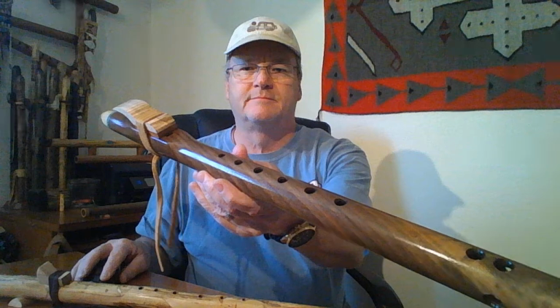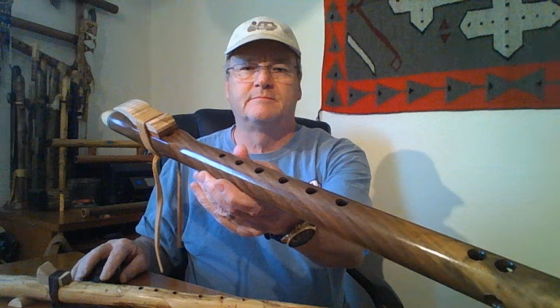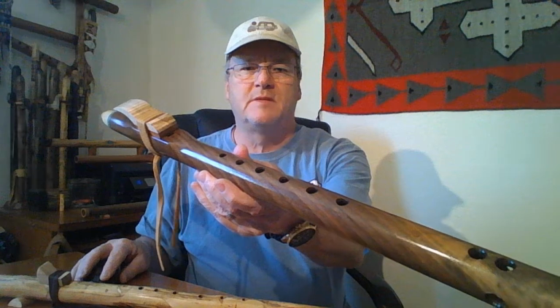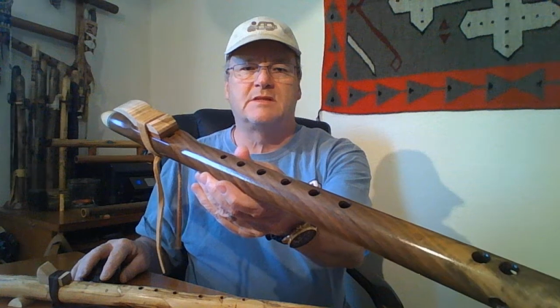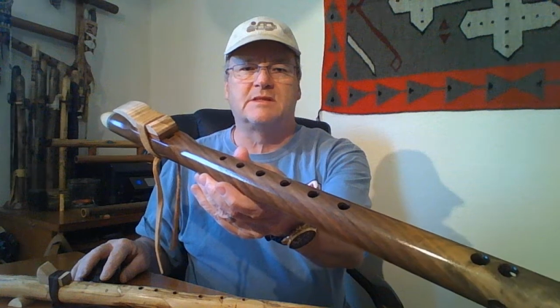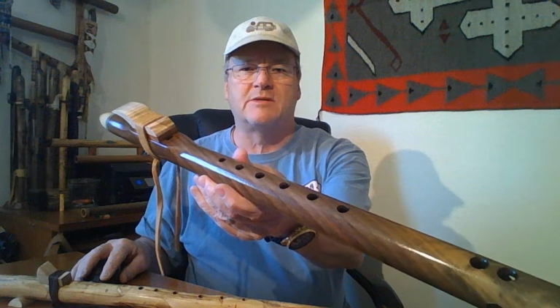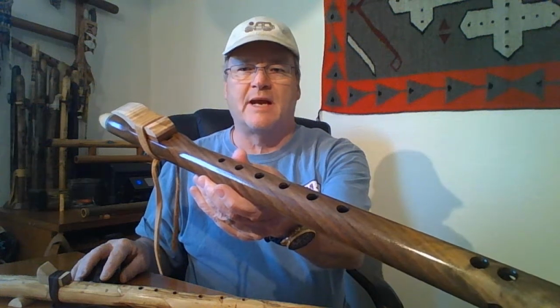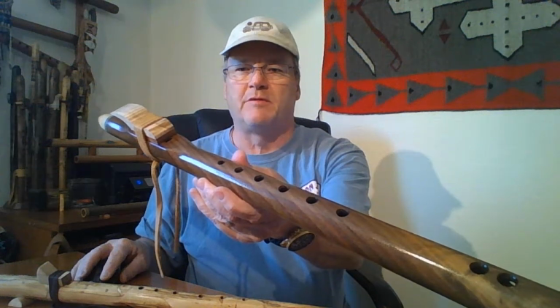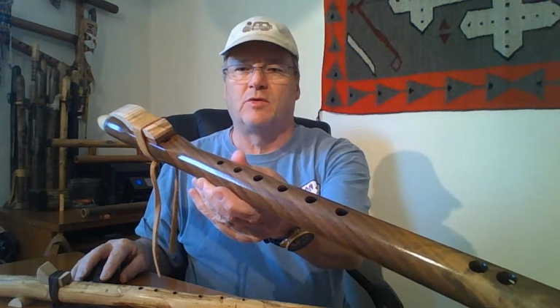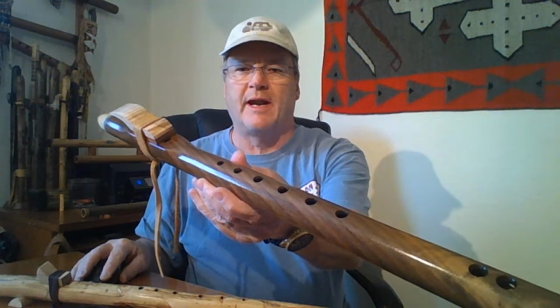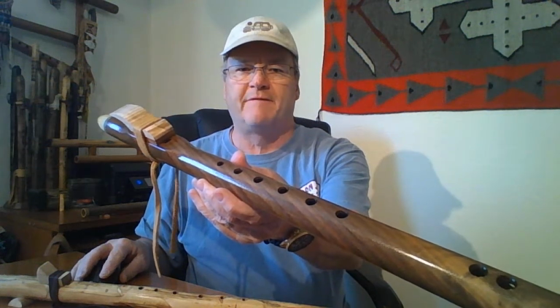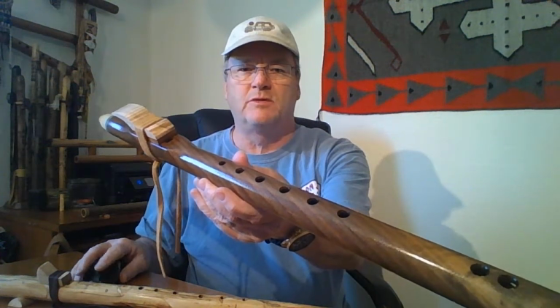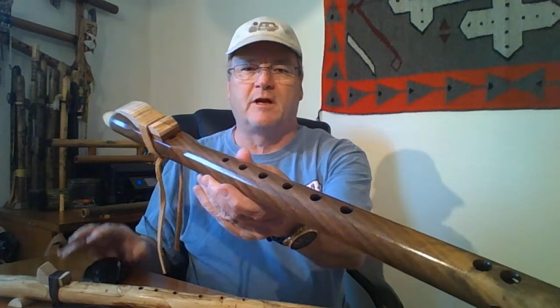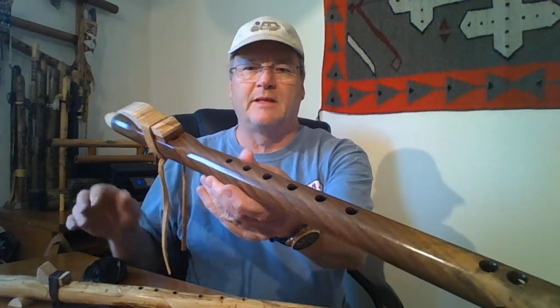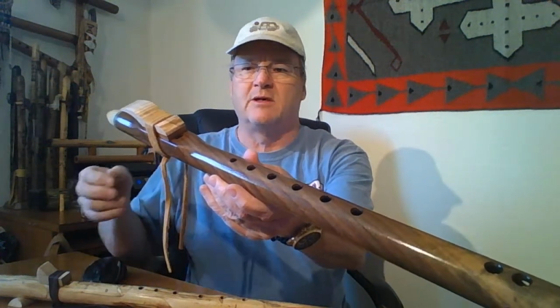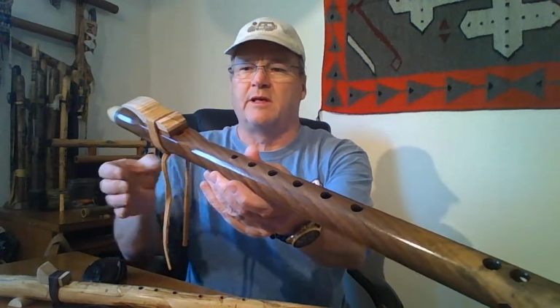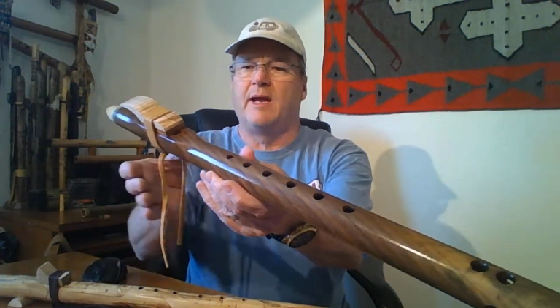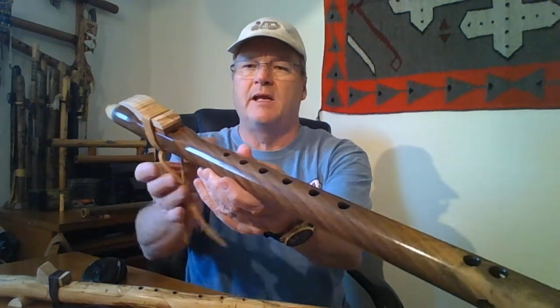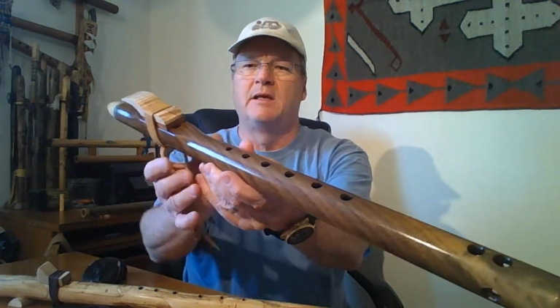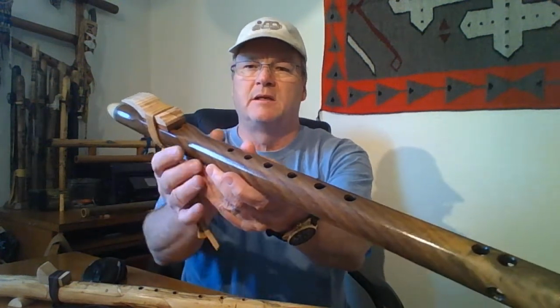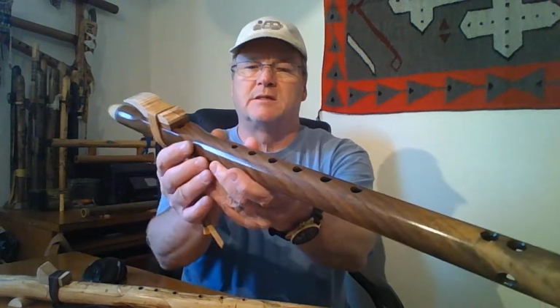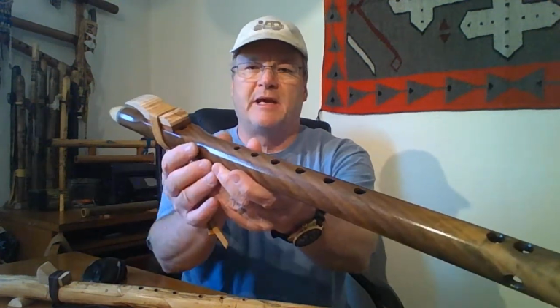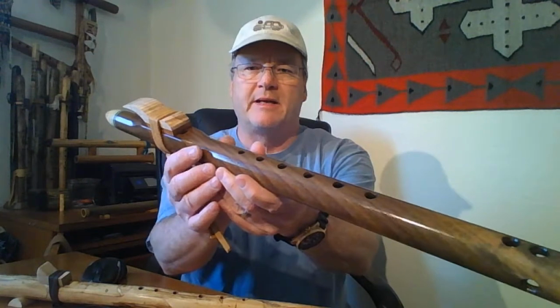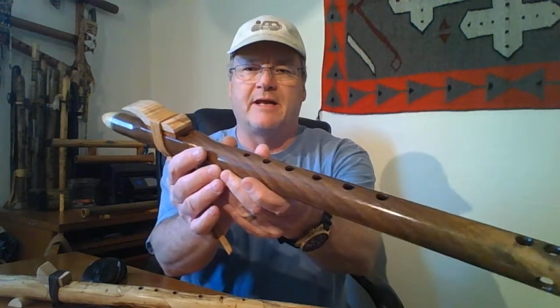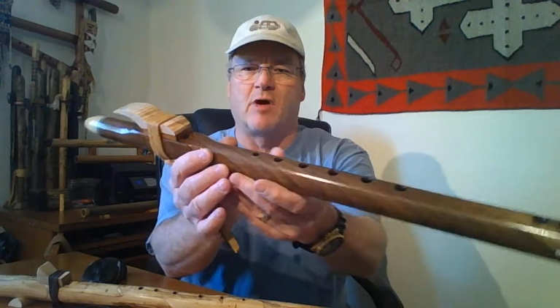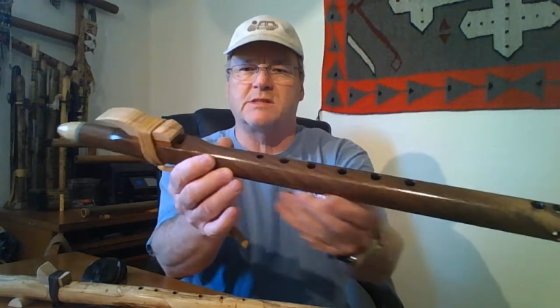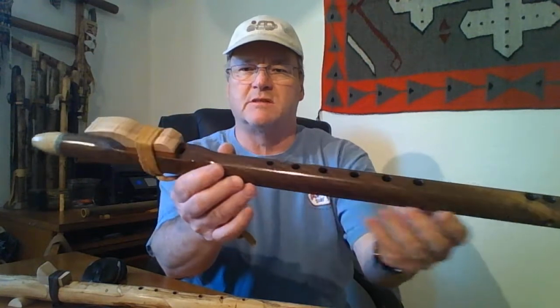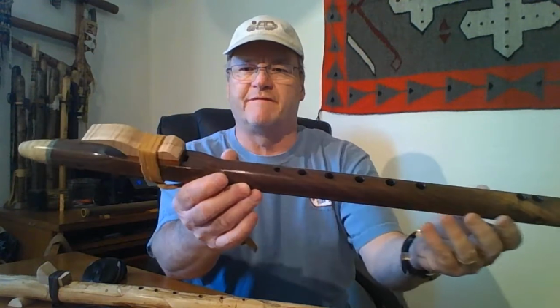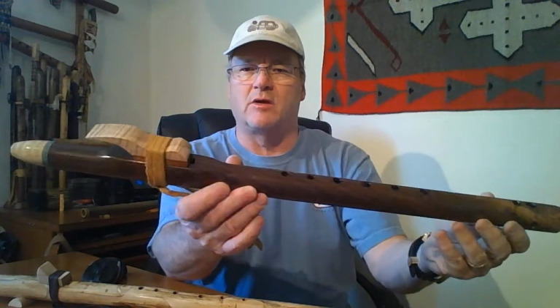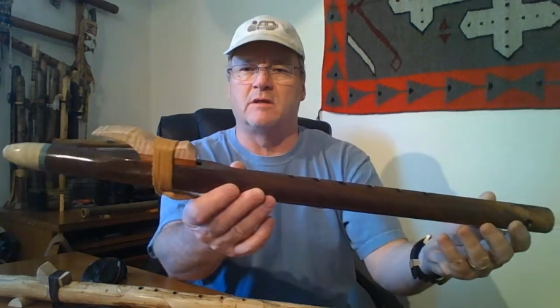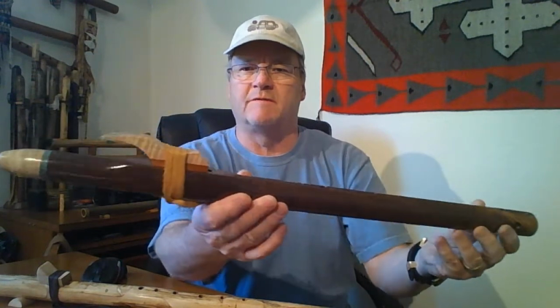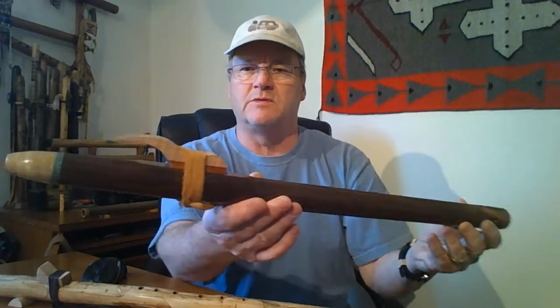This is a sound sample for a flute that I'll be listing on eBay. This is made by Dana Ross of Falcon Flutes.